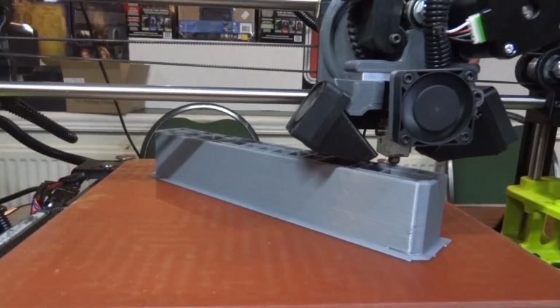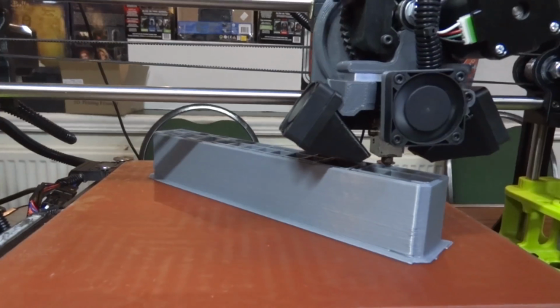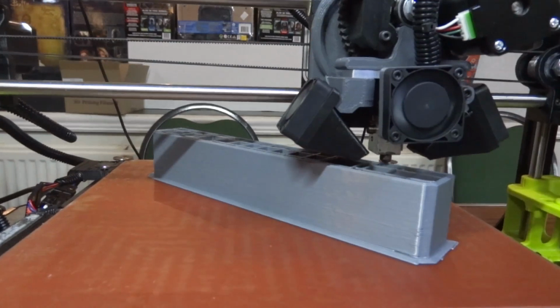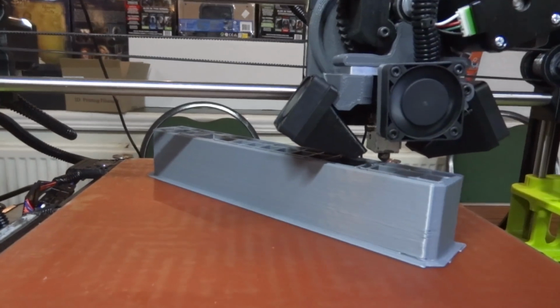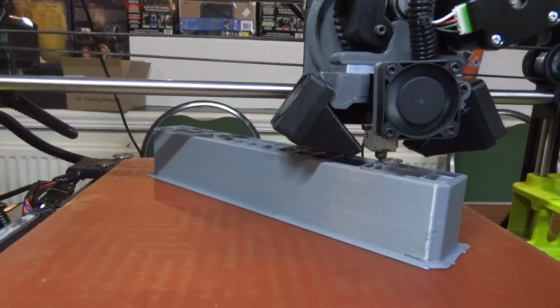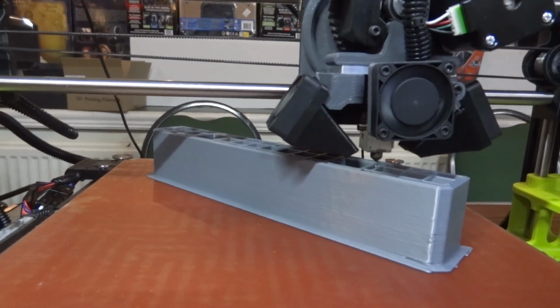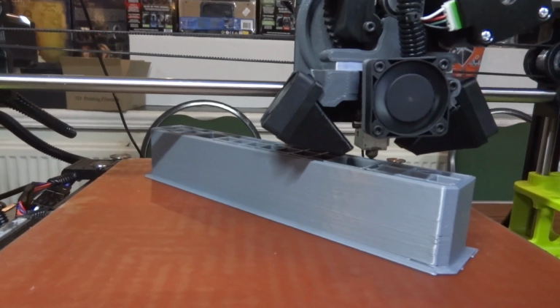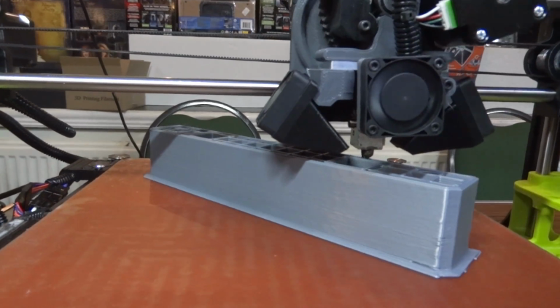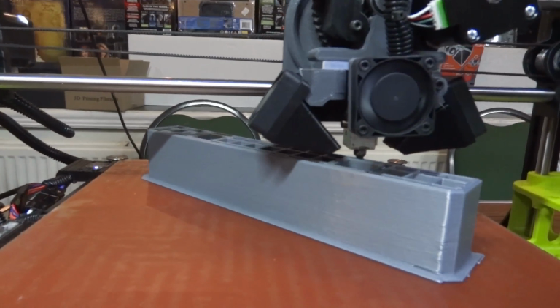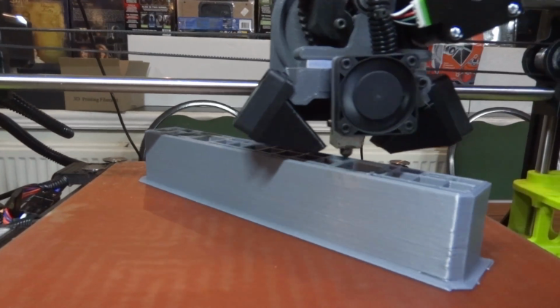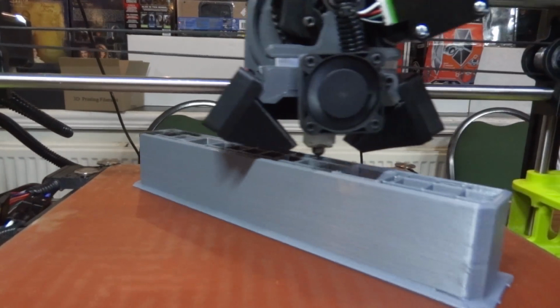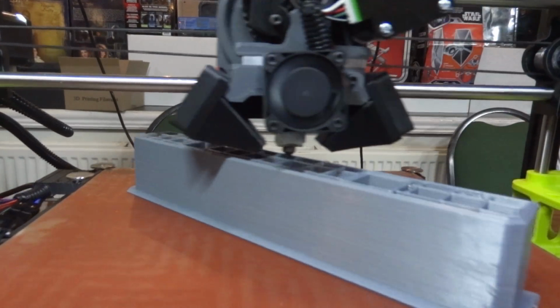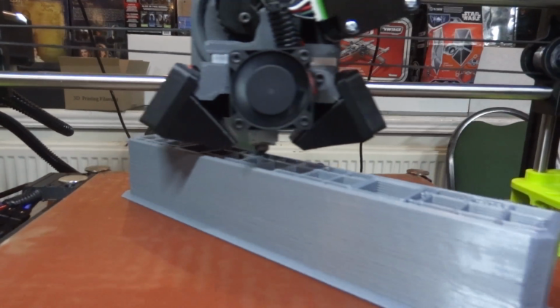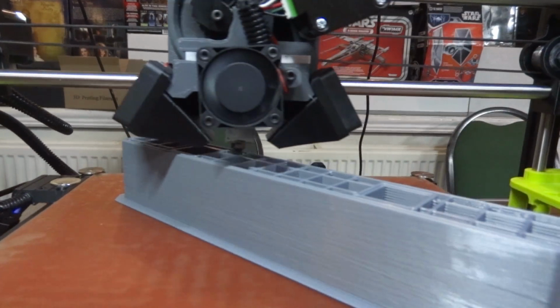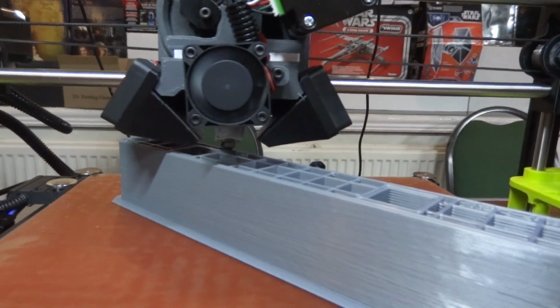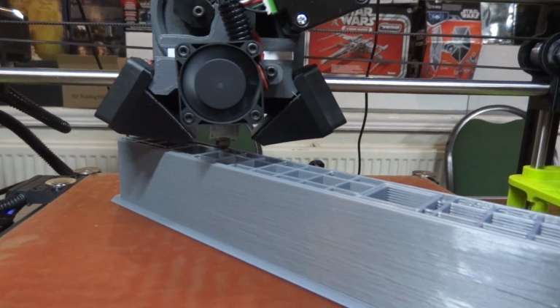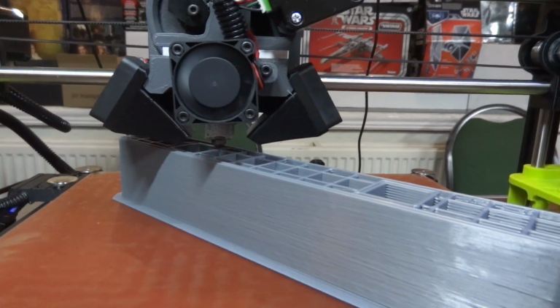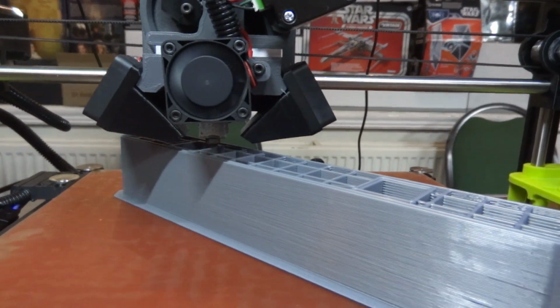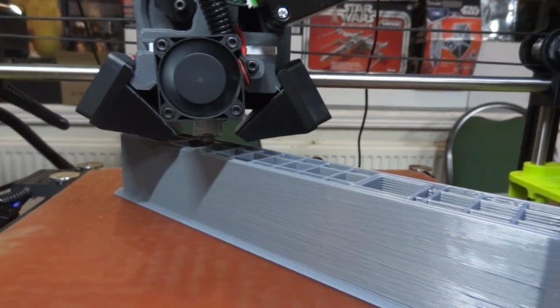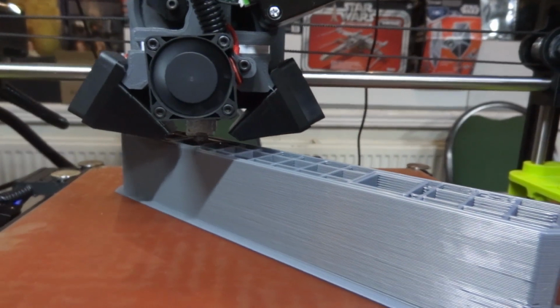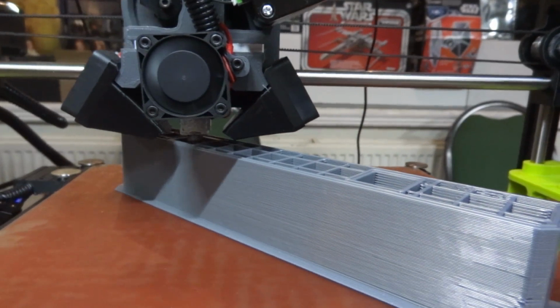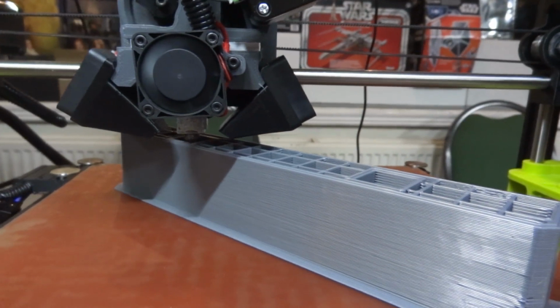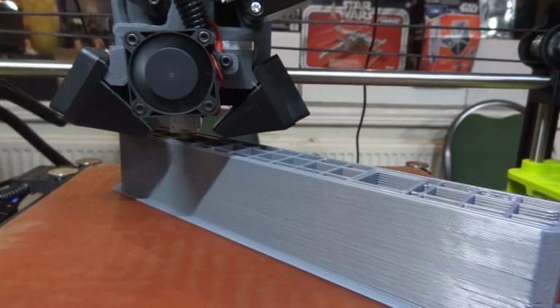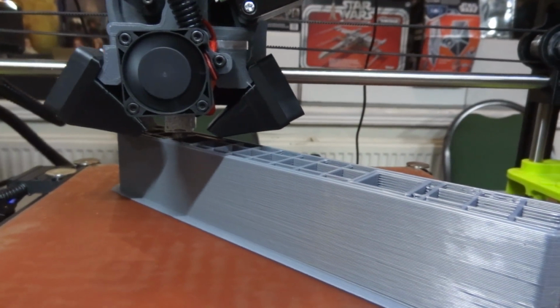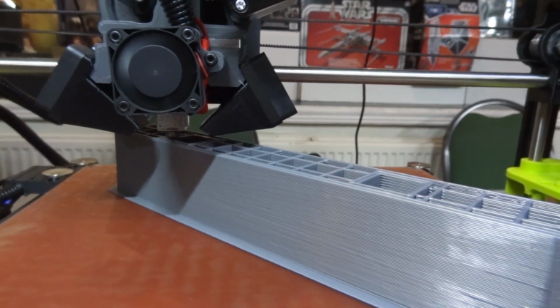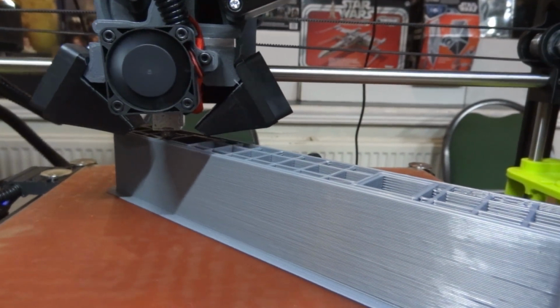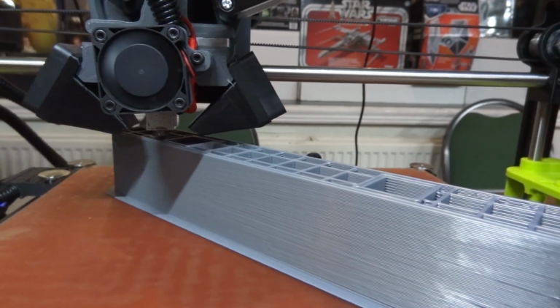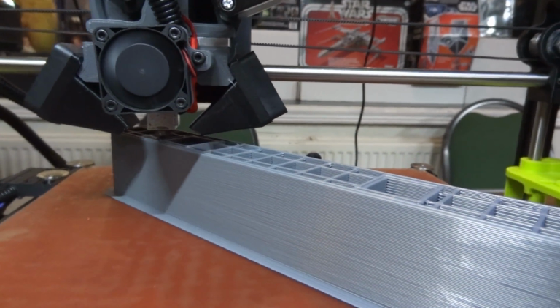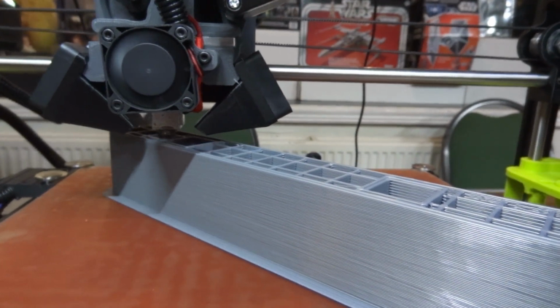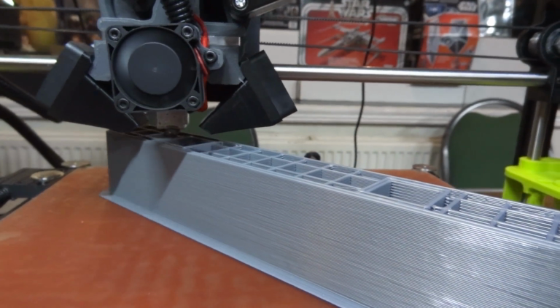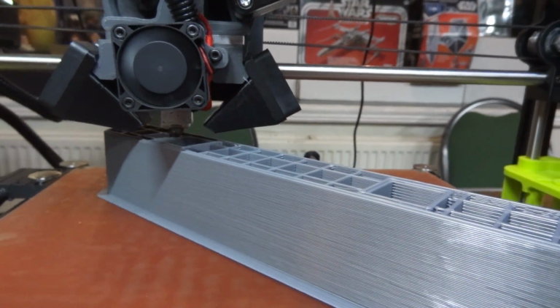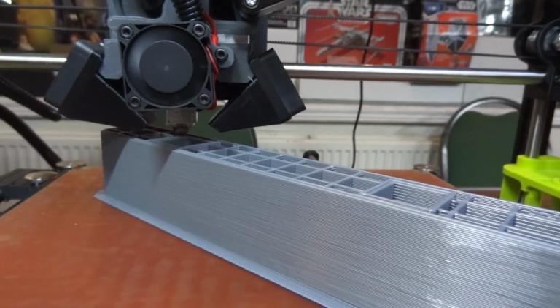This part is two hours 51 minutes in to about seven hours, so we're going to get basically one part done a day.